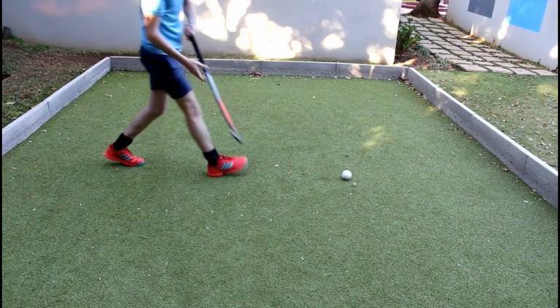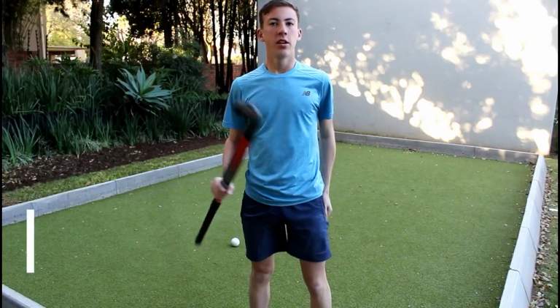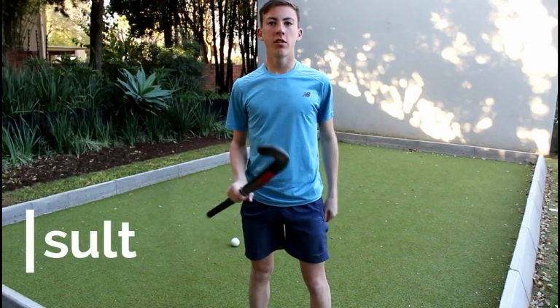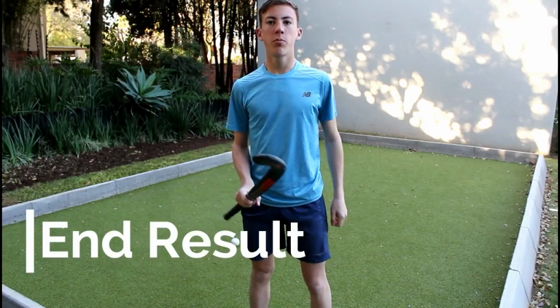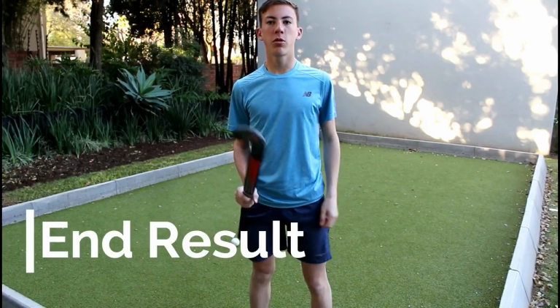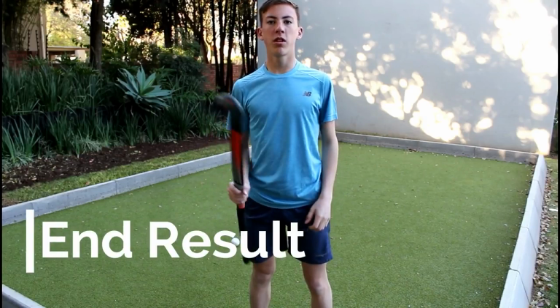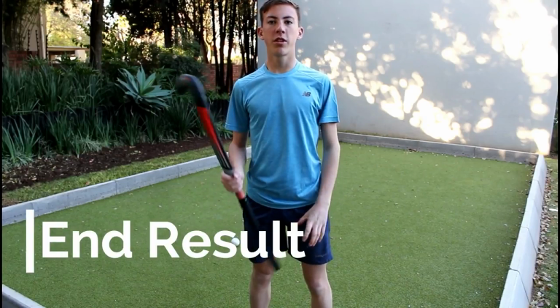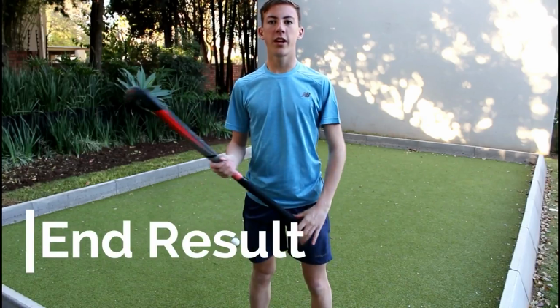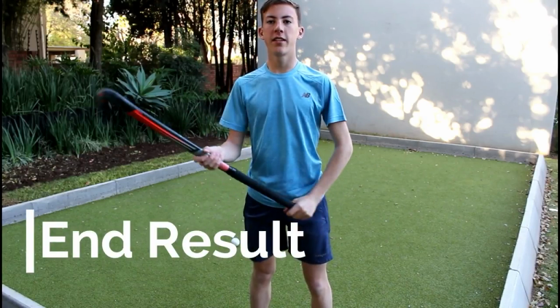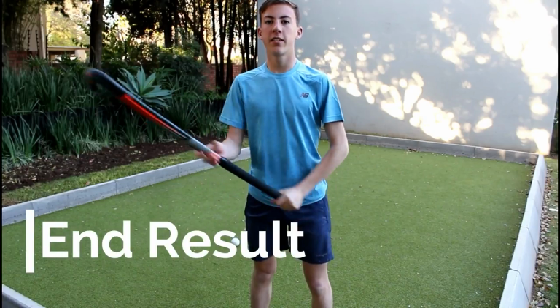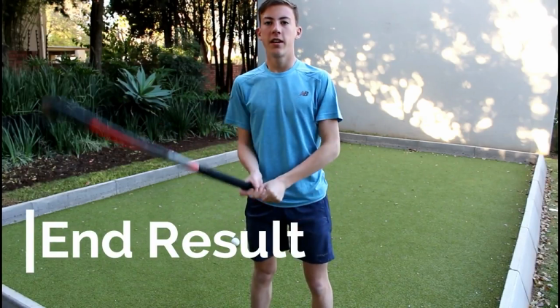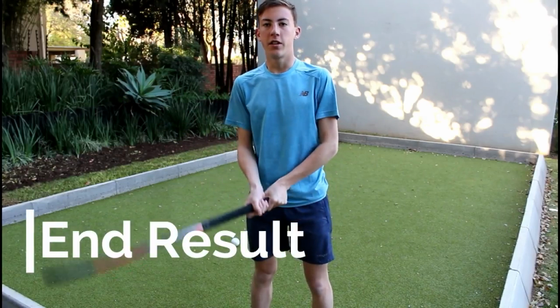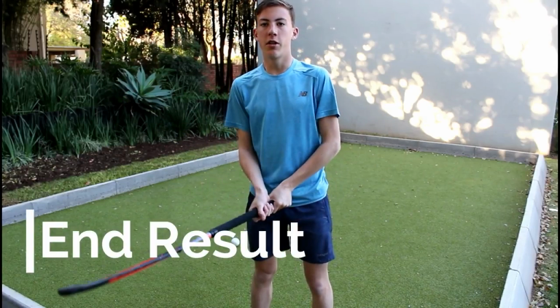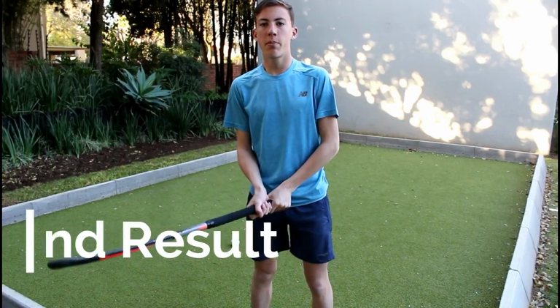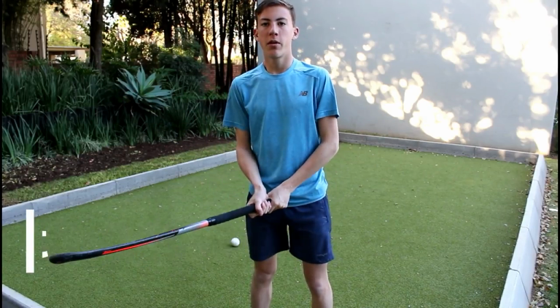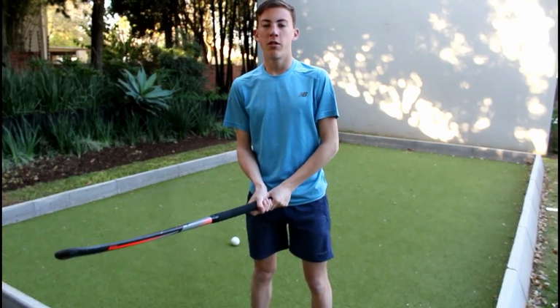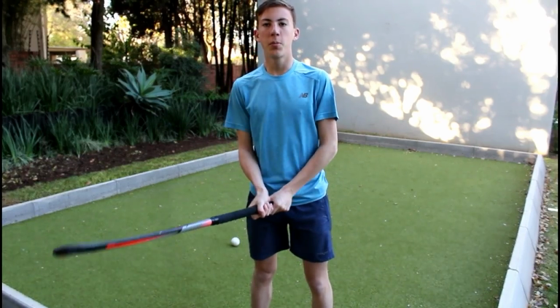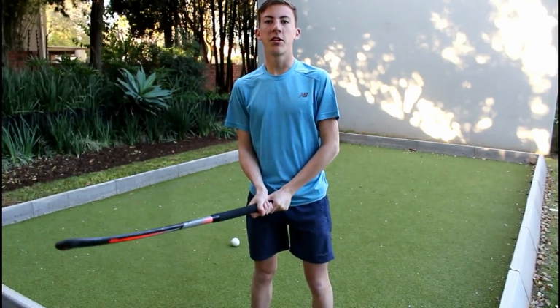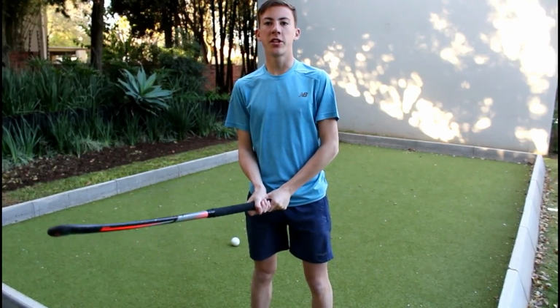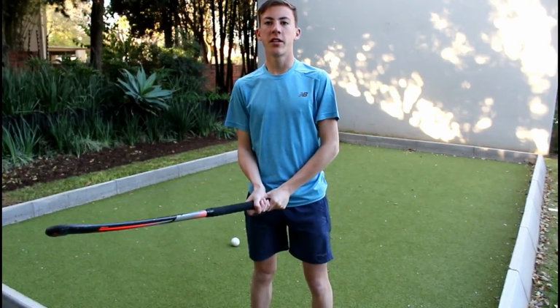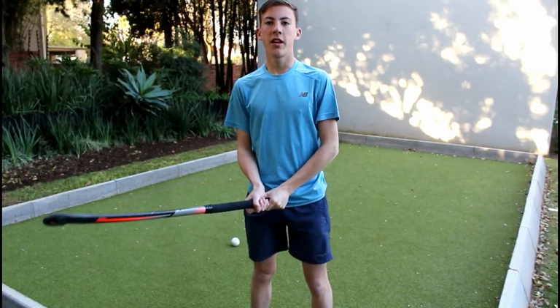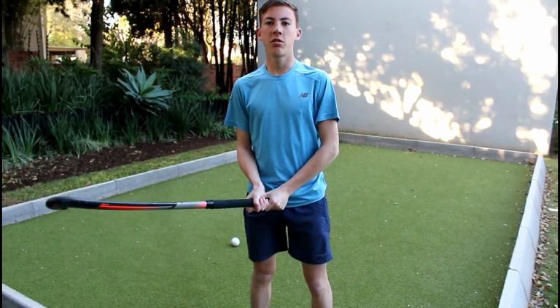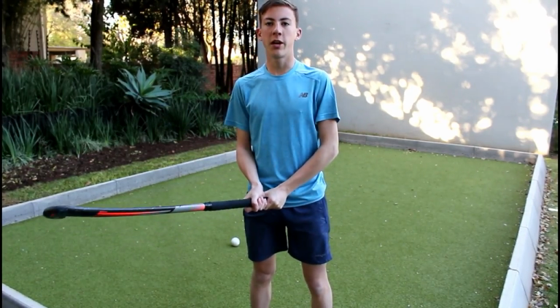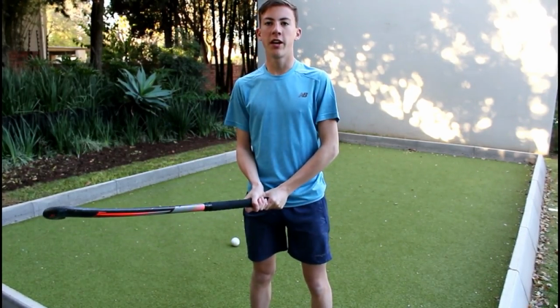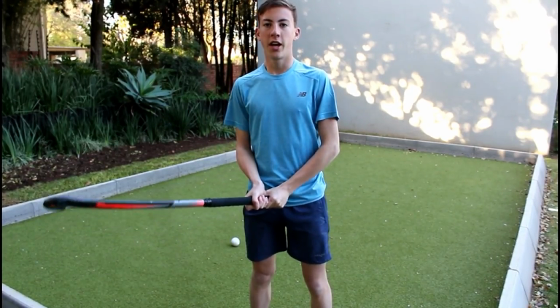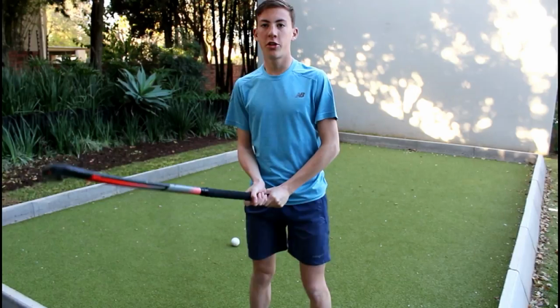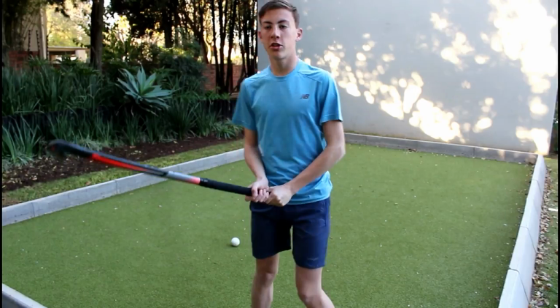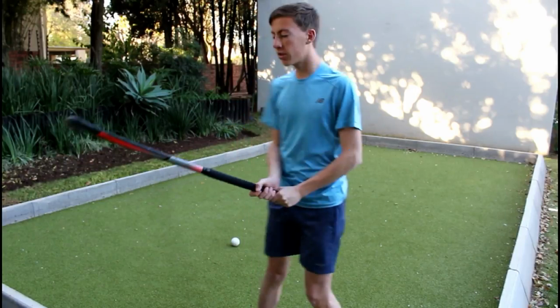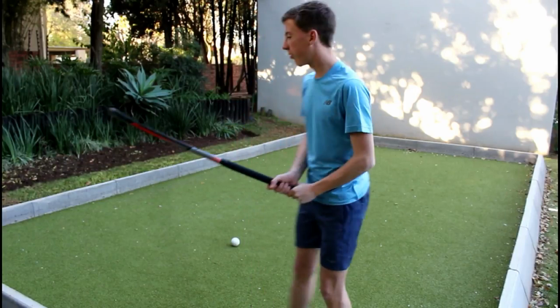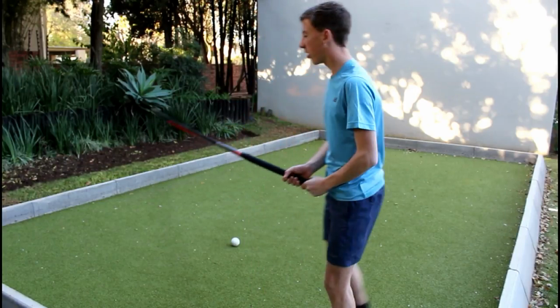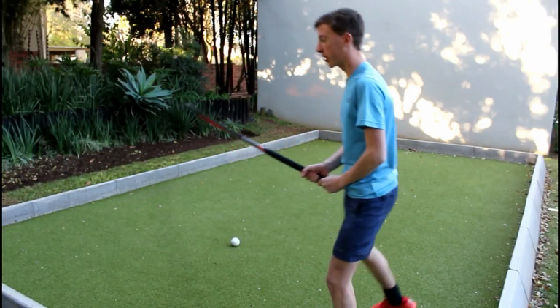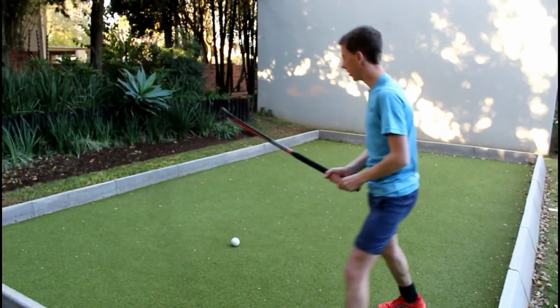If you put all of it together — the grip, the position, and the swing — it should look something like this.